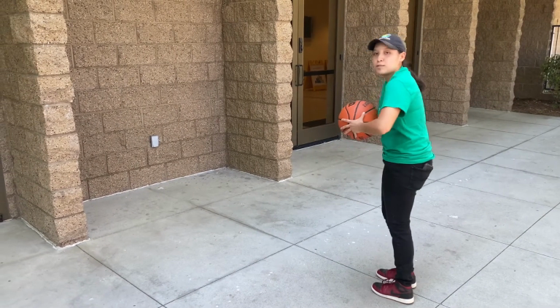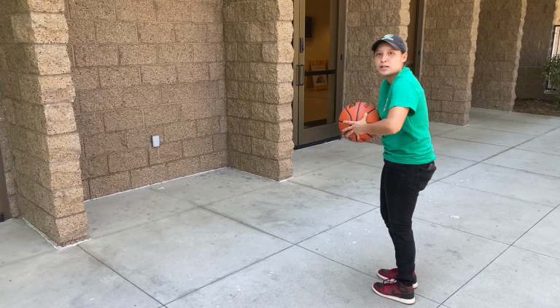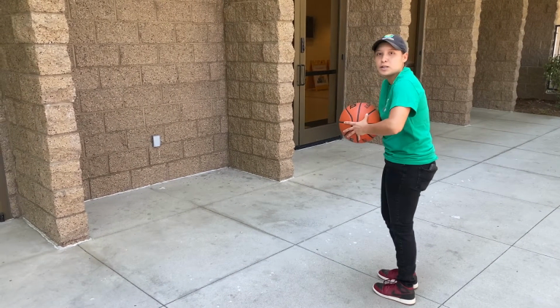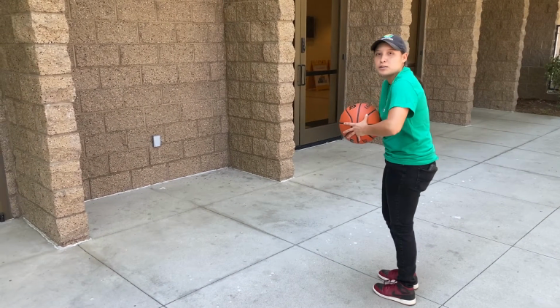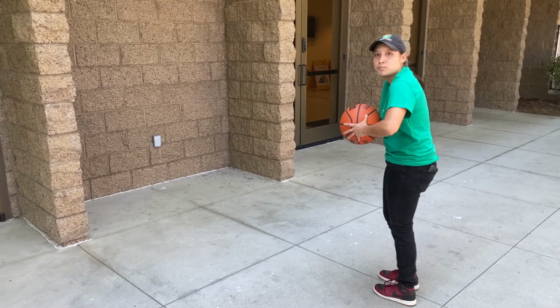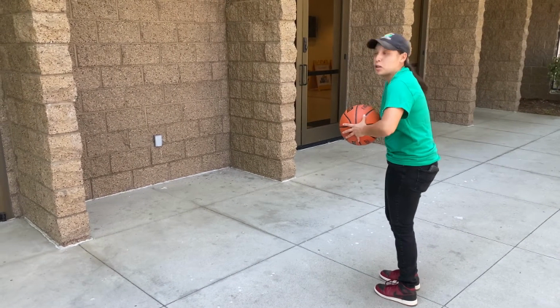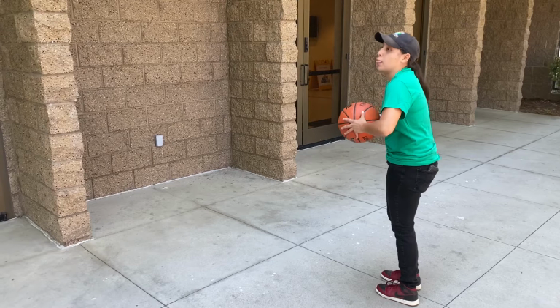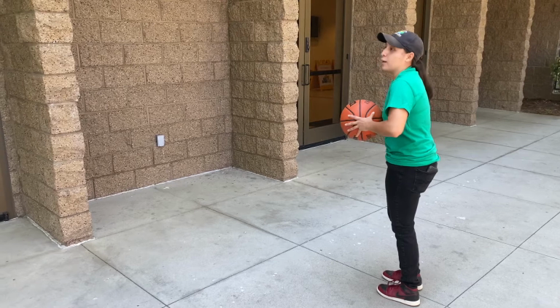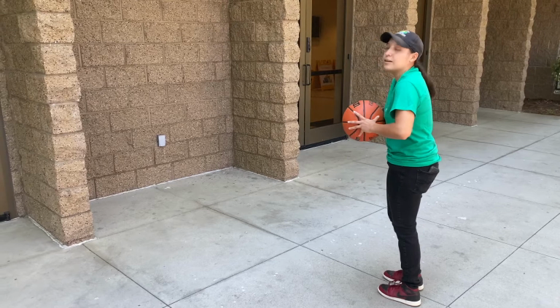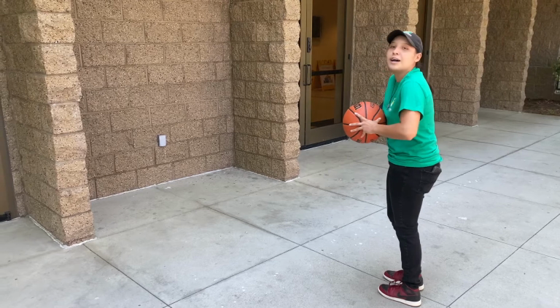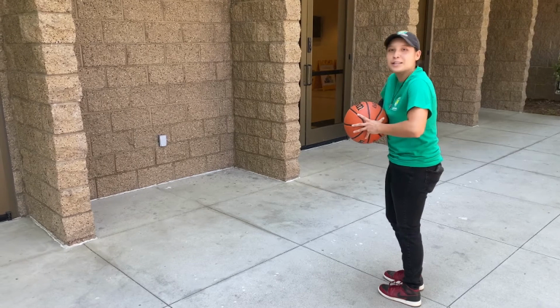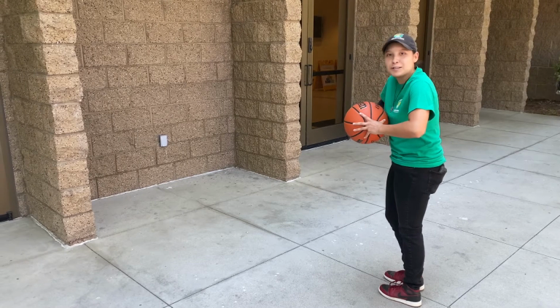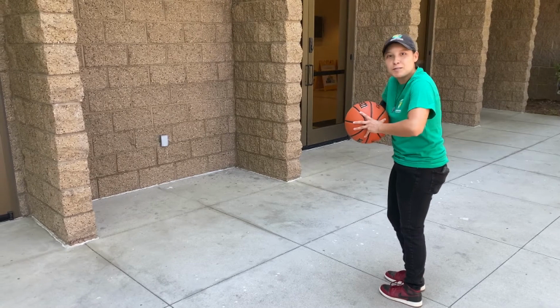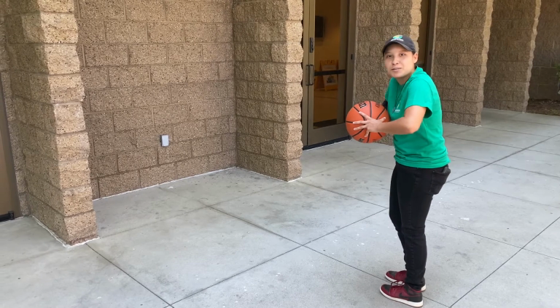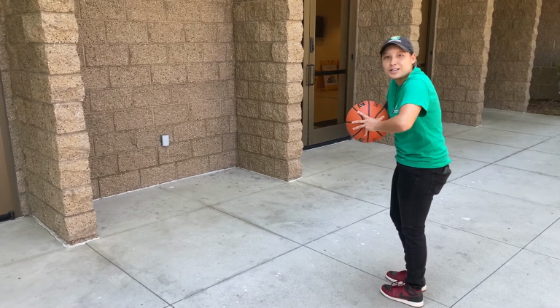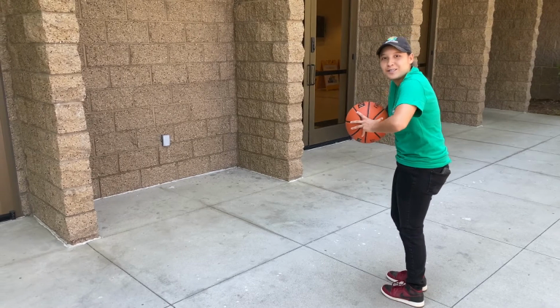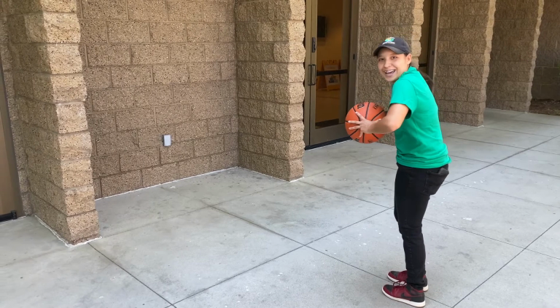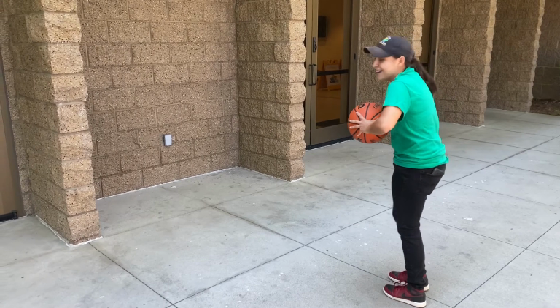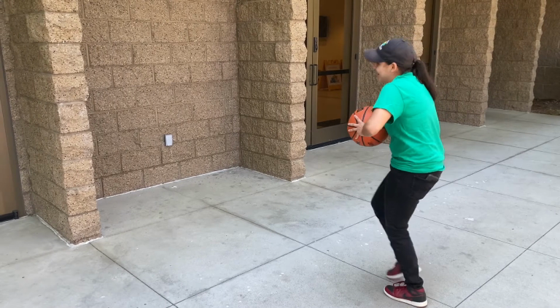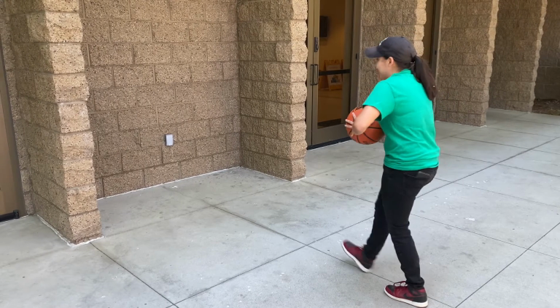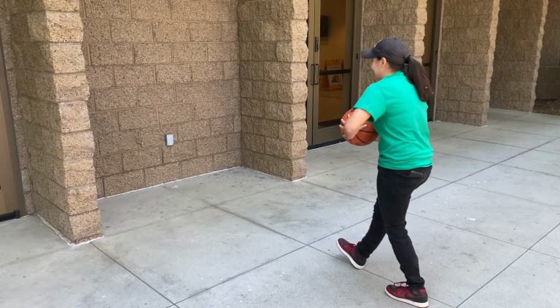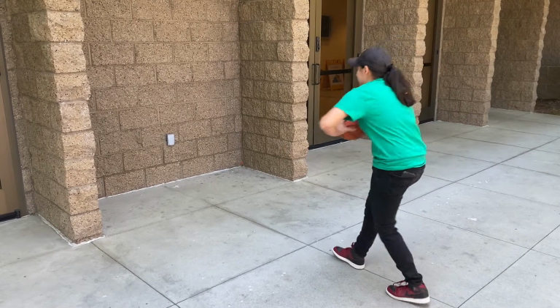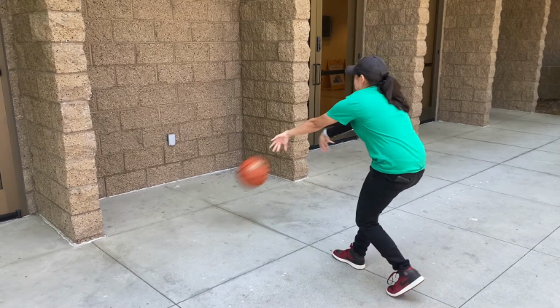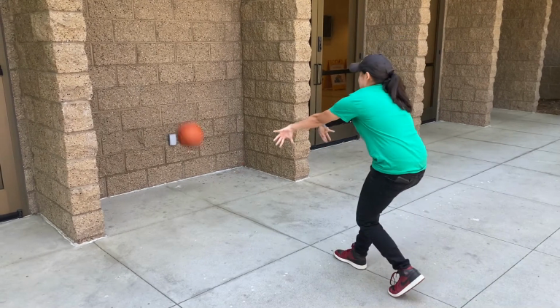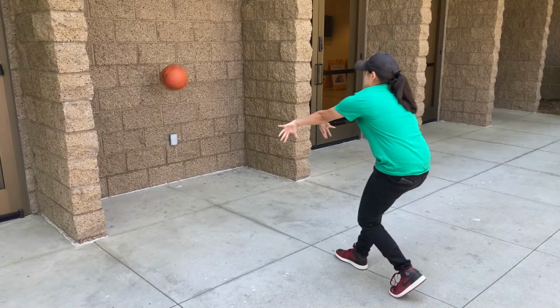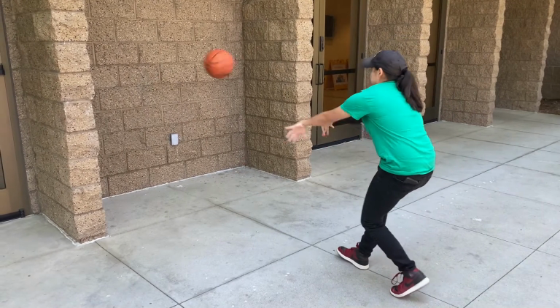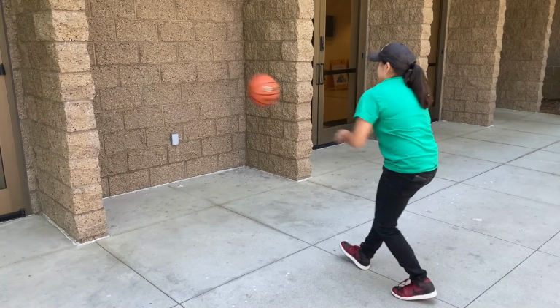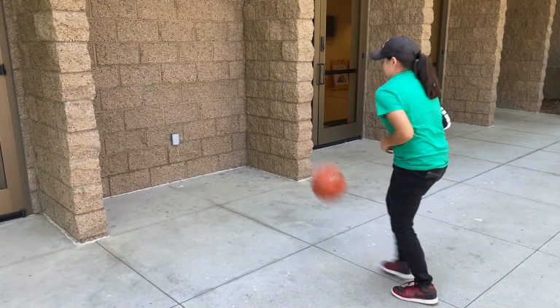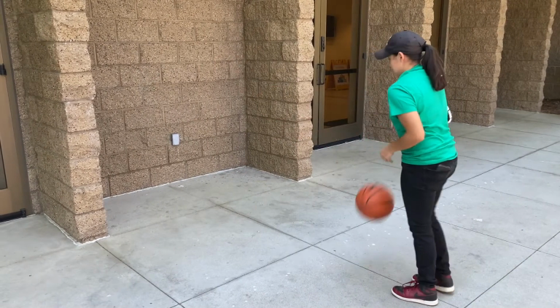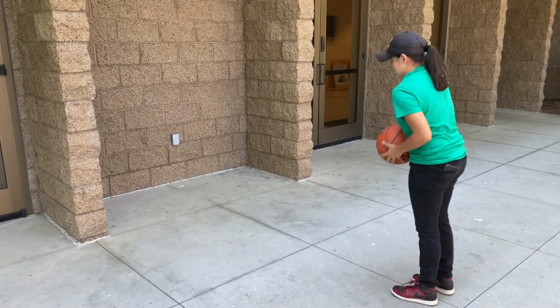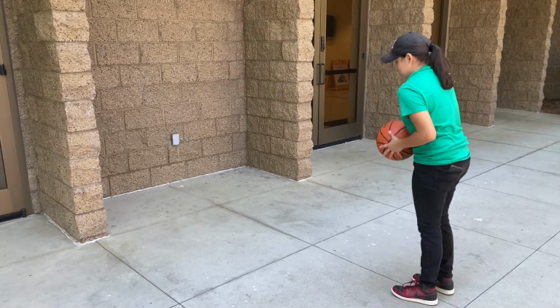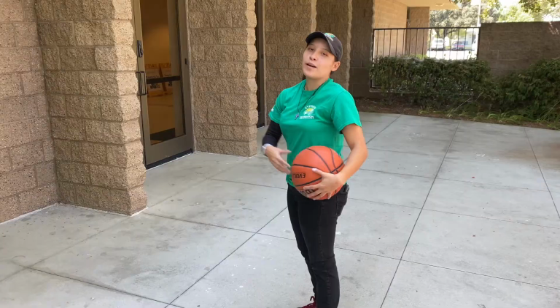Here's a little demonstration. Here we go.